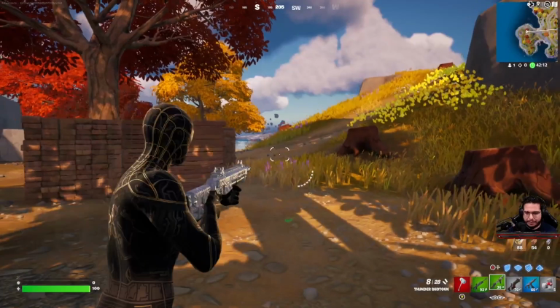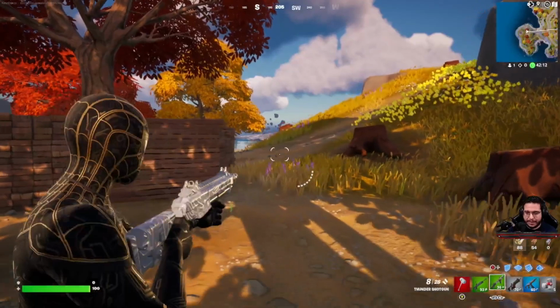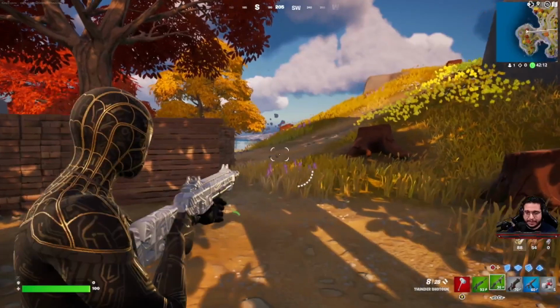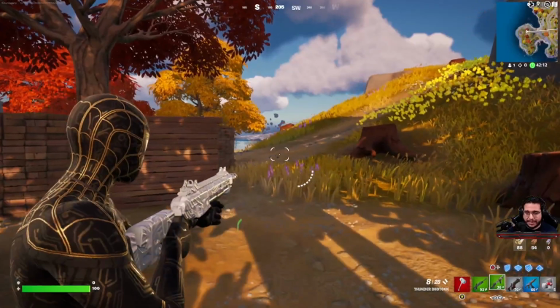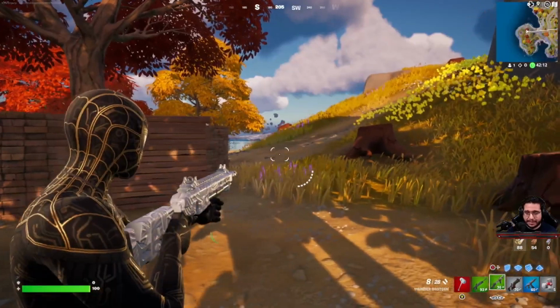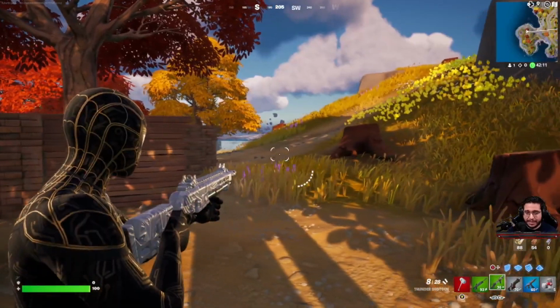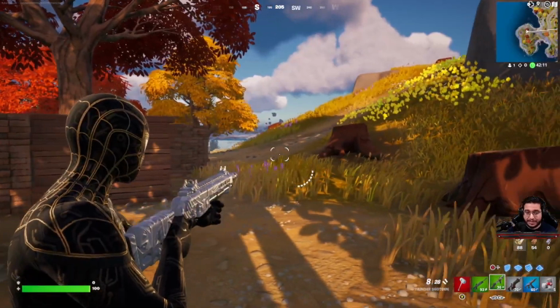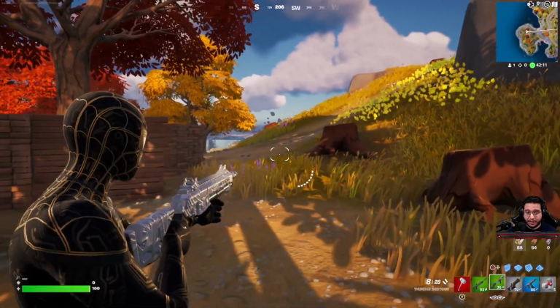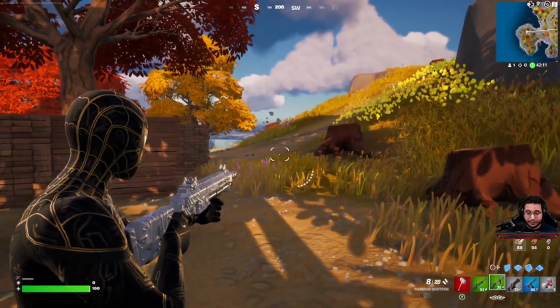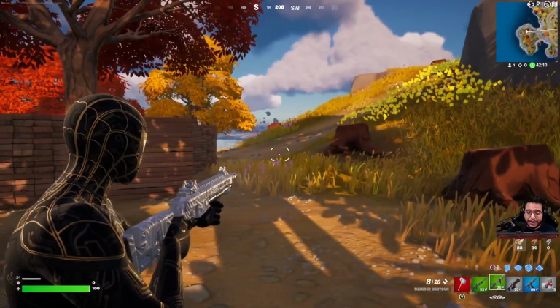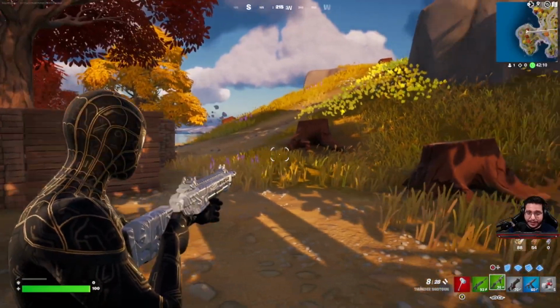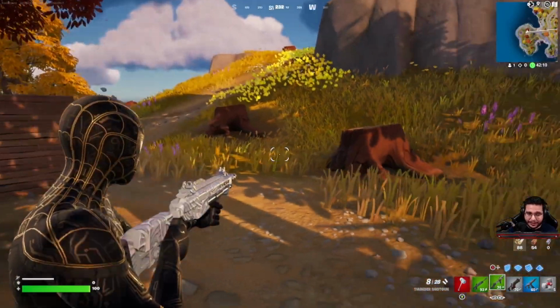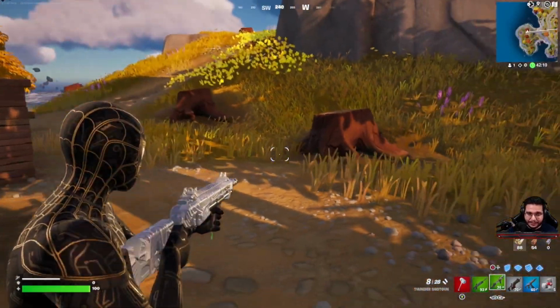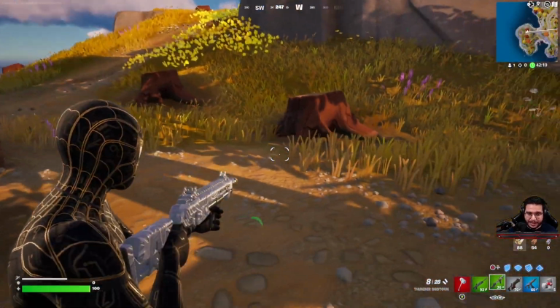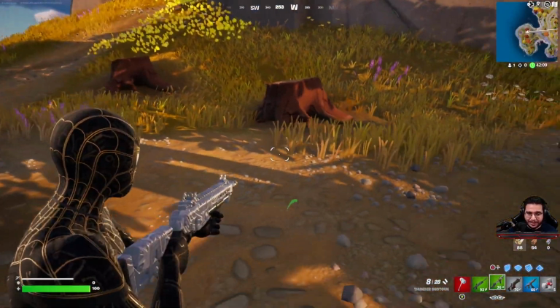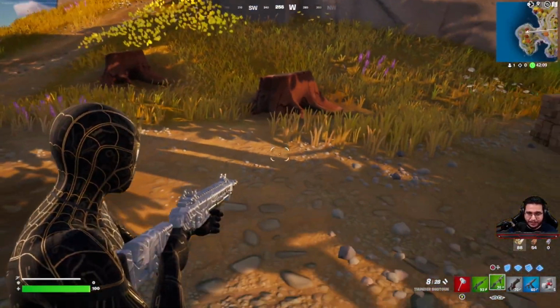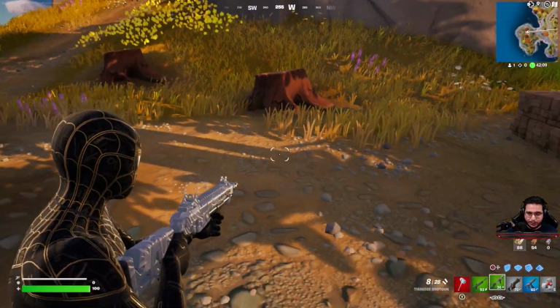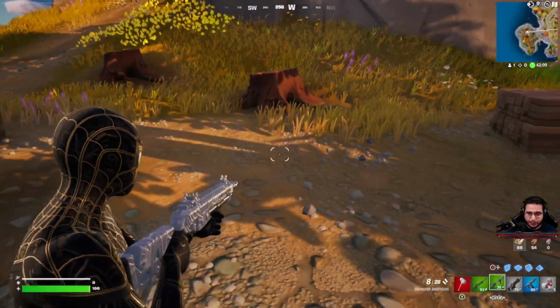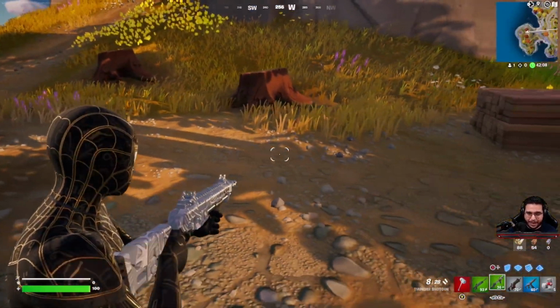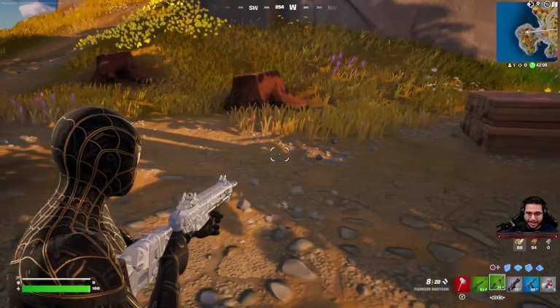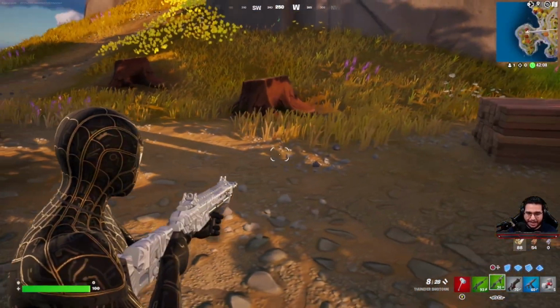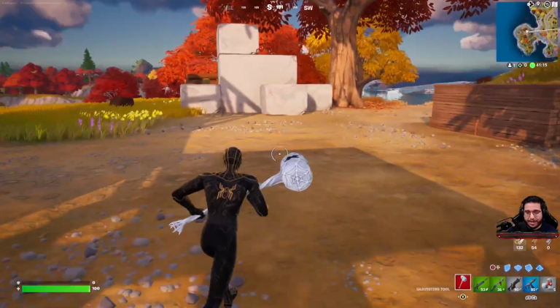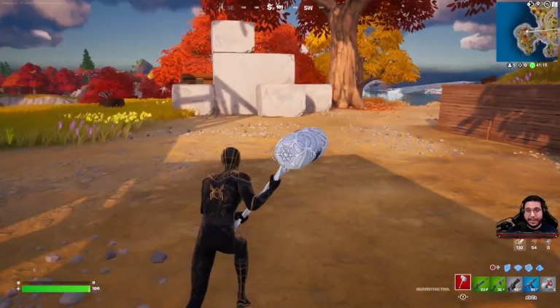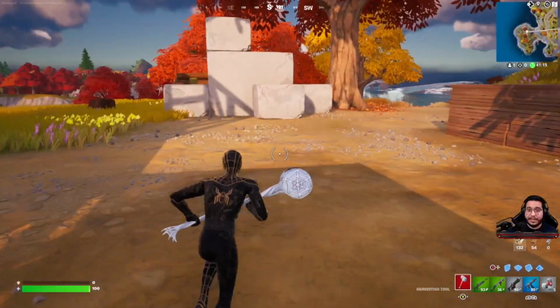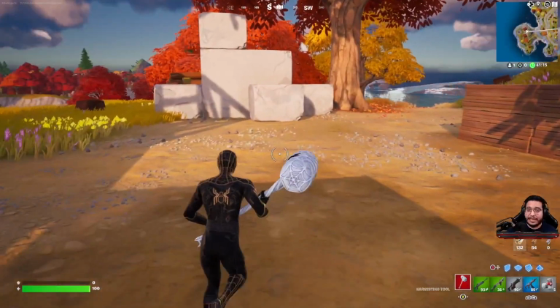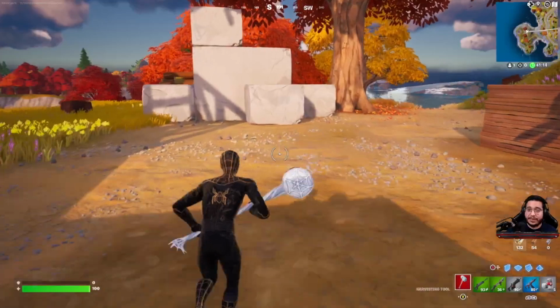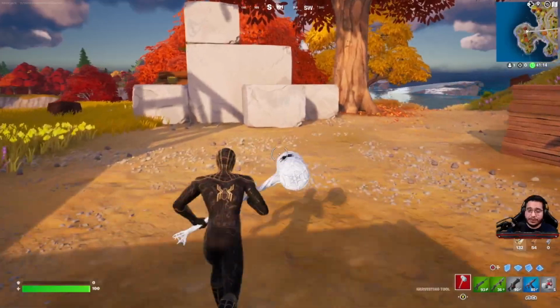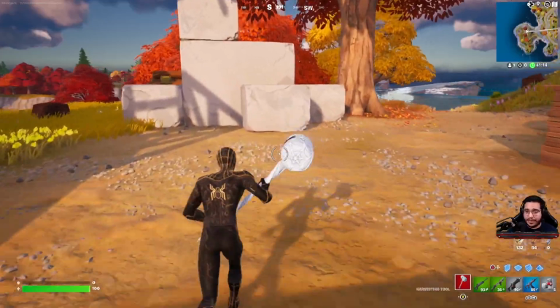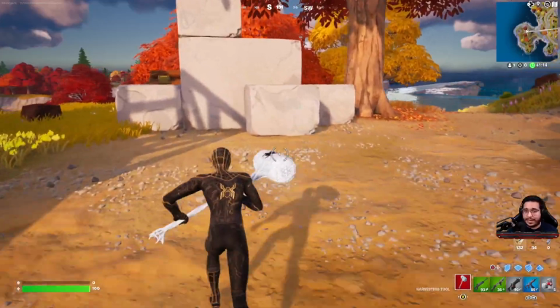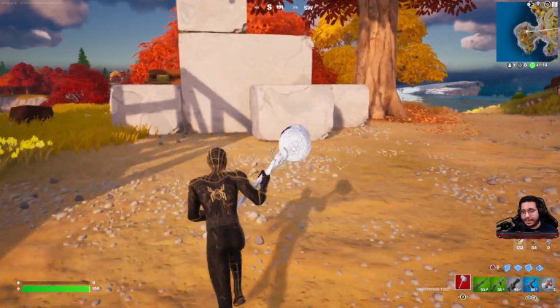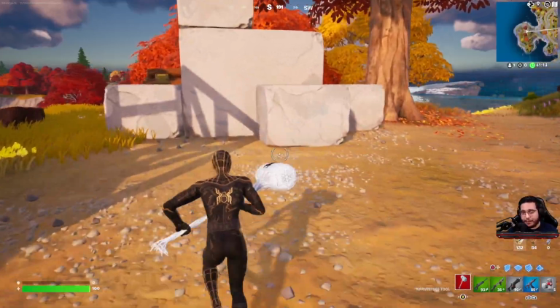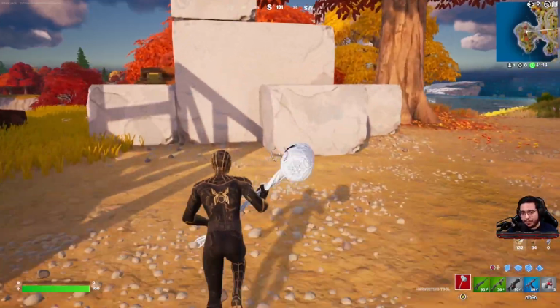Aiming down sights is going to look very good since you have that gold and black. And there is another skin in the bundle, so we're going to go ahead and check out the MJ skin.